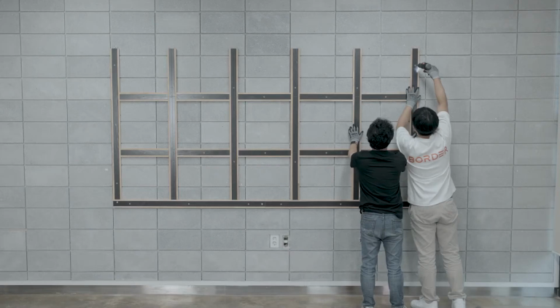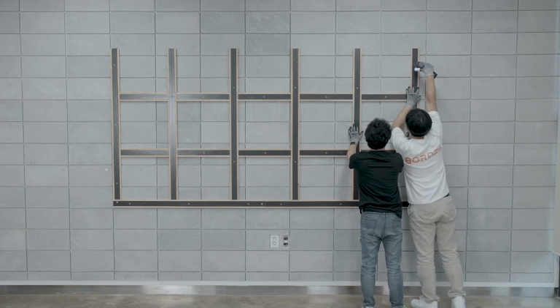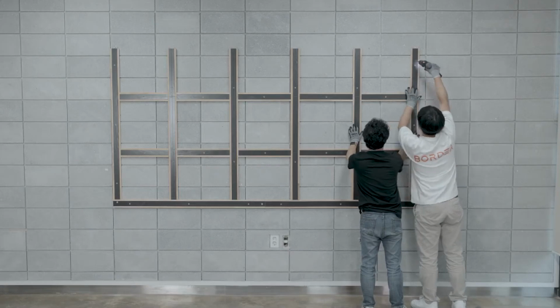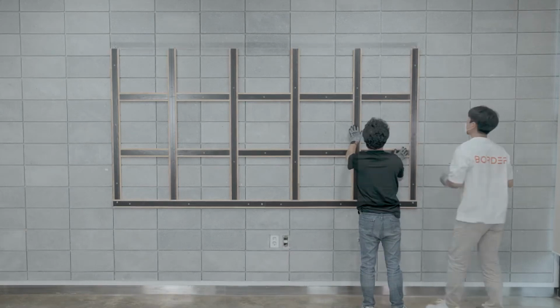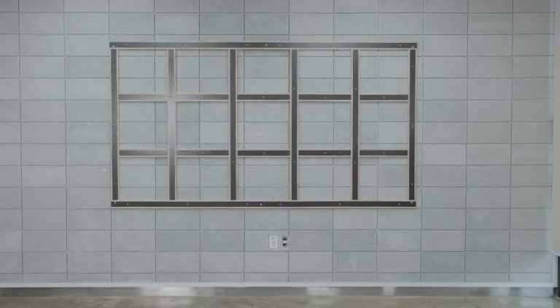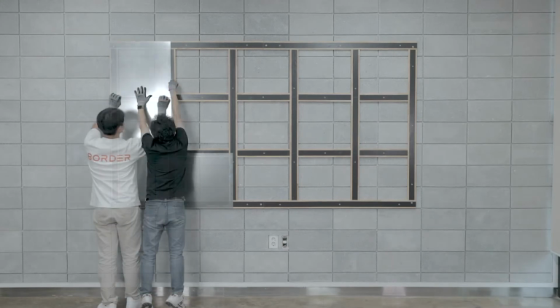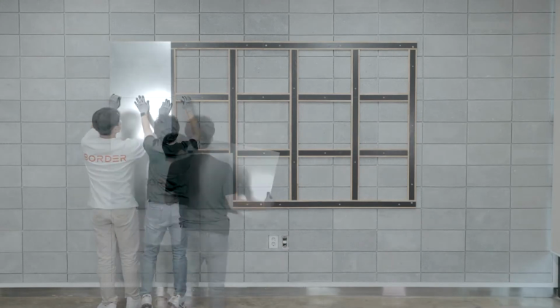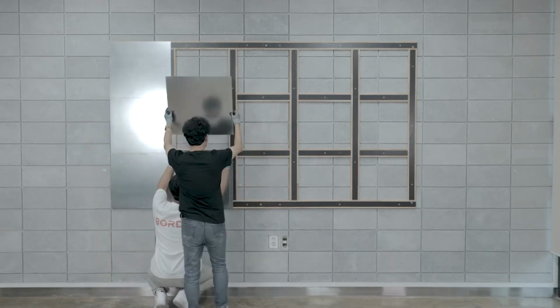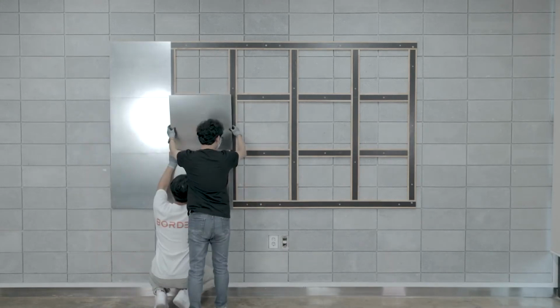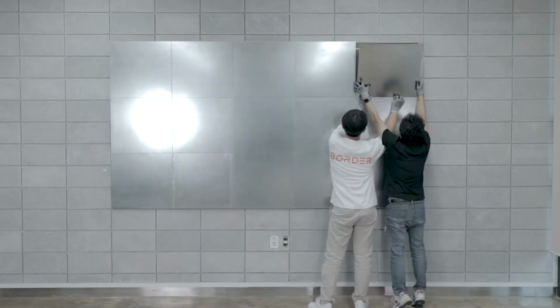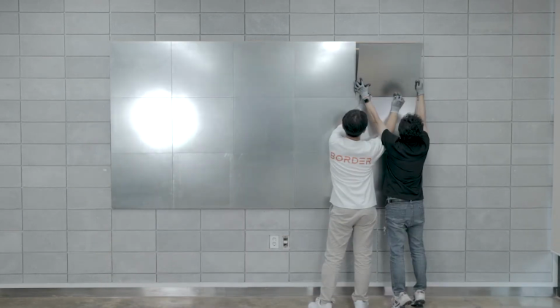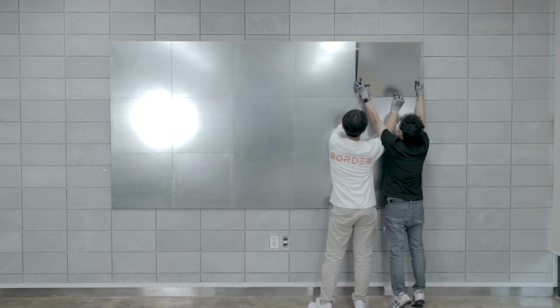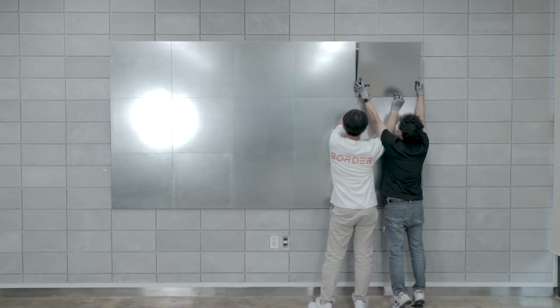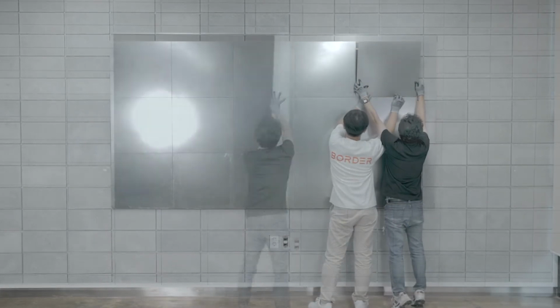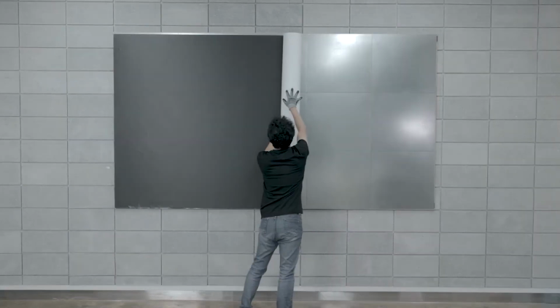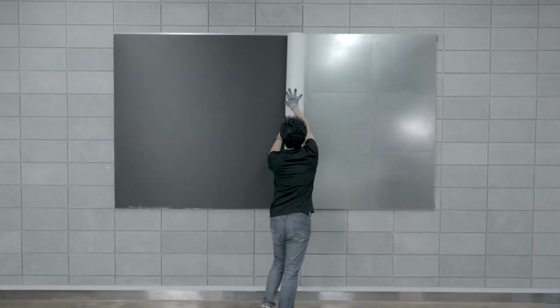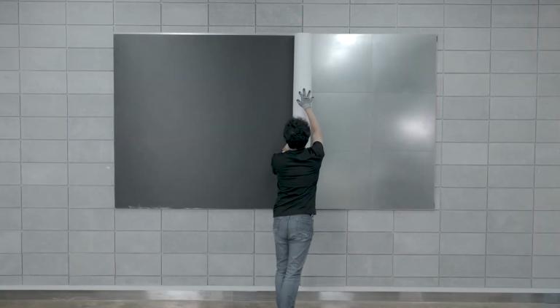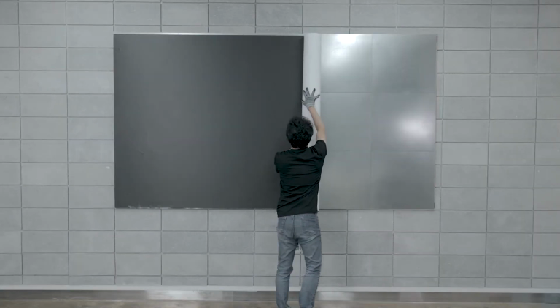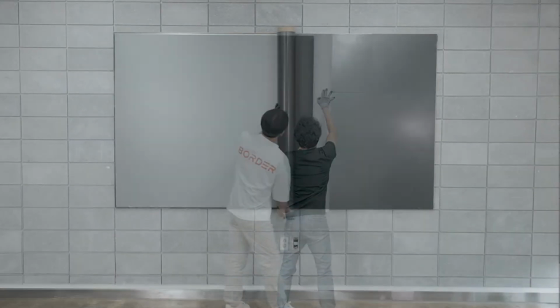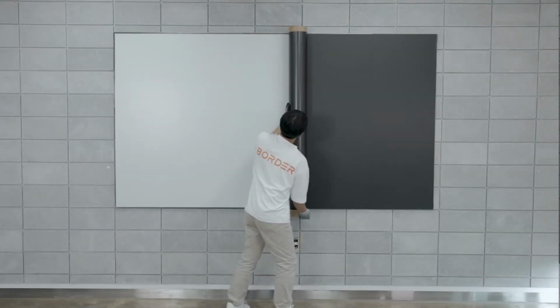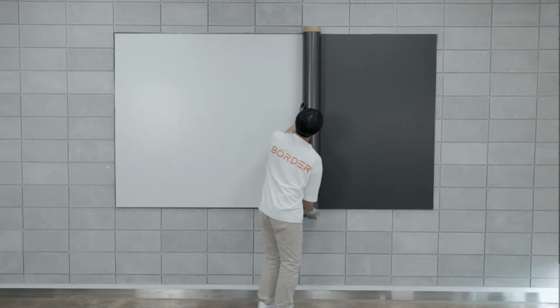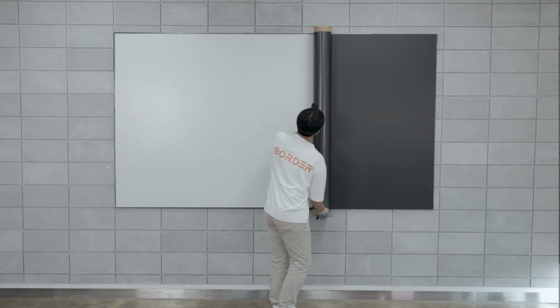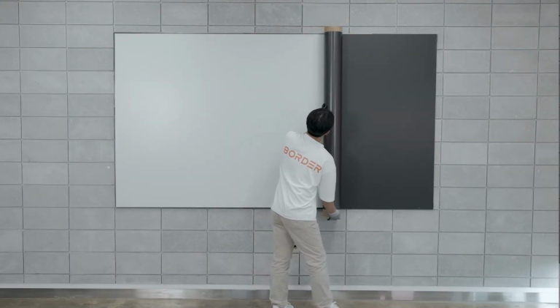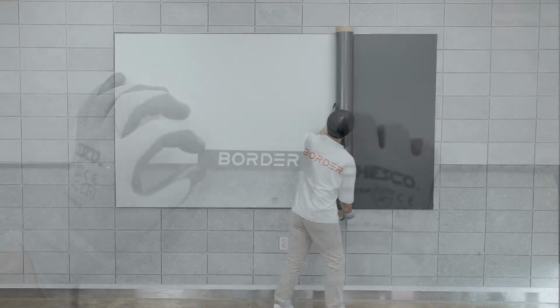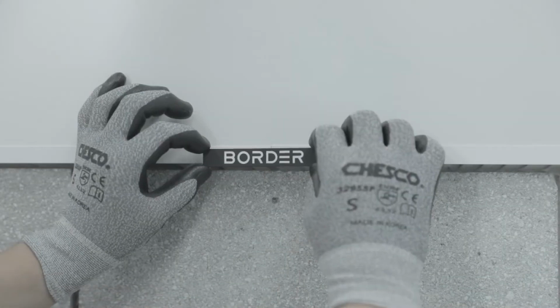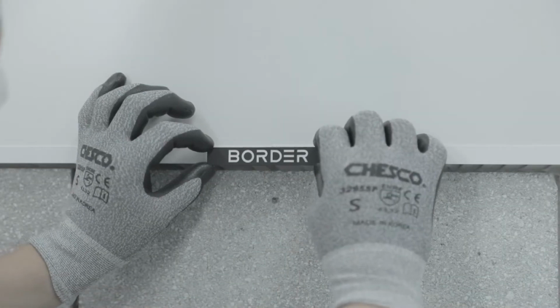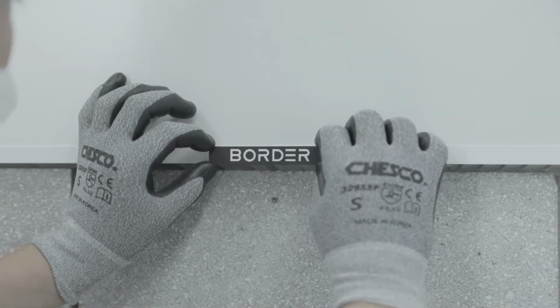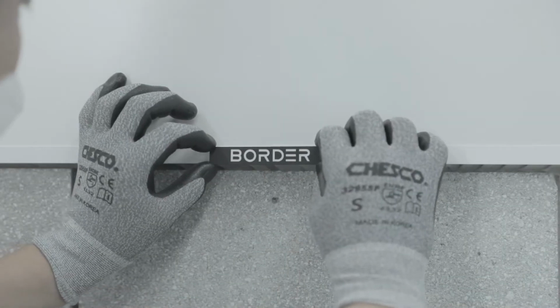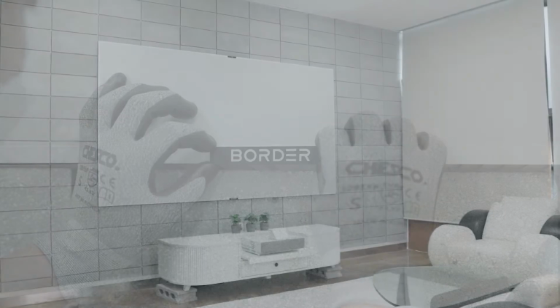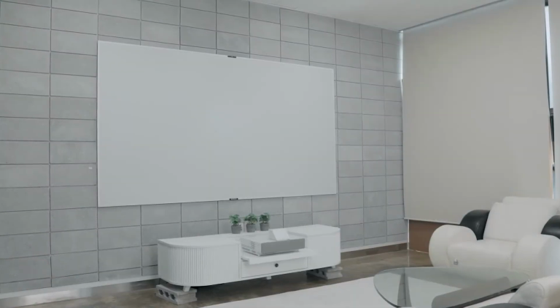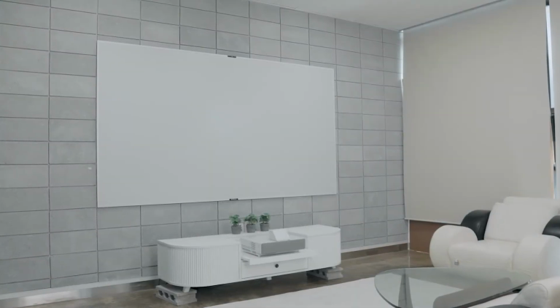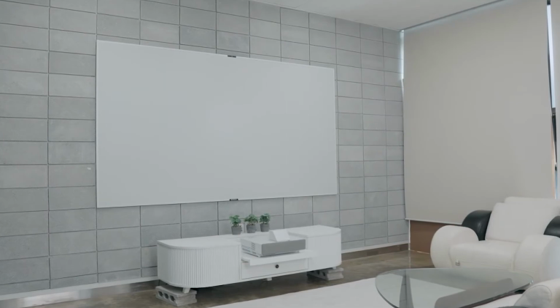Bordereen X comes in DIY with simple installation. With DIY packaging, anyone can easily and simply install the product by aligning the parts accordingly.